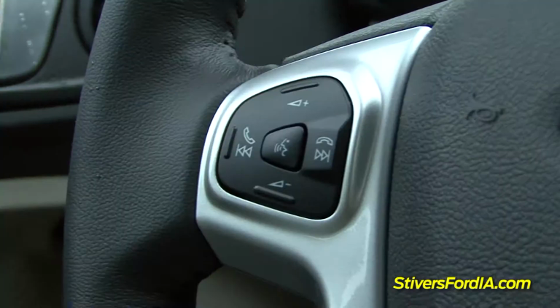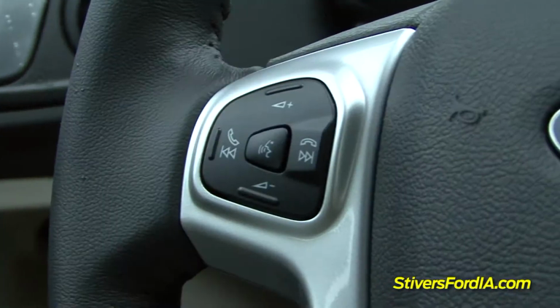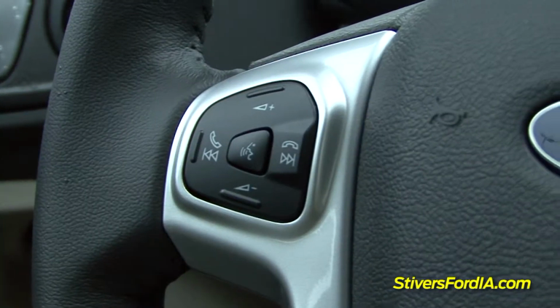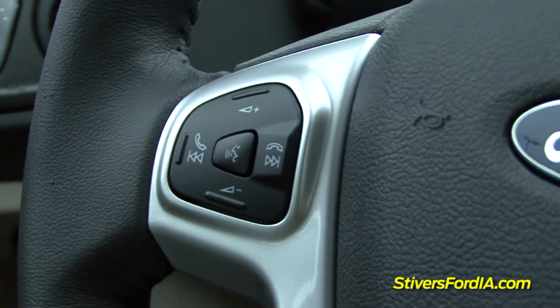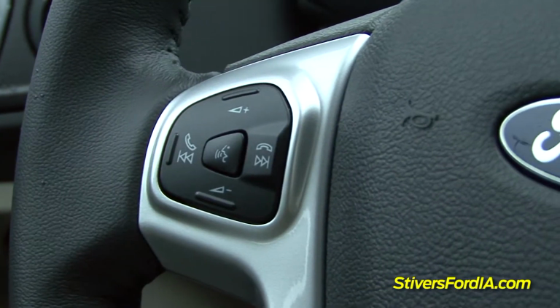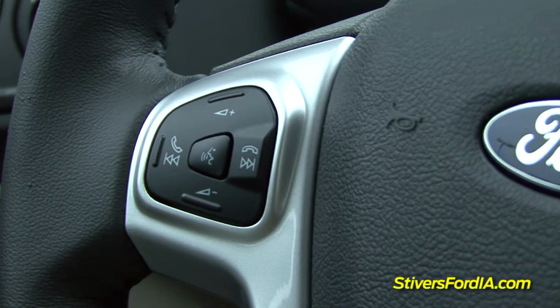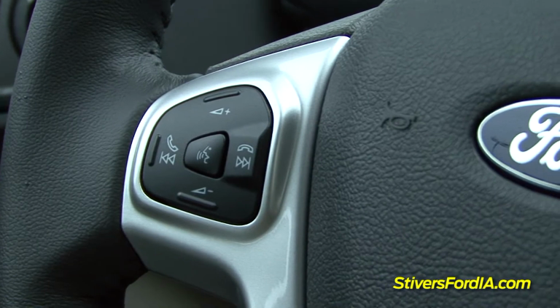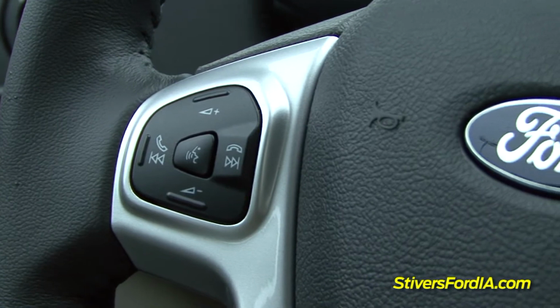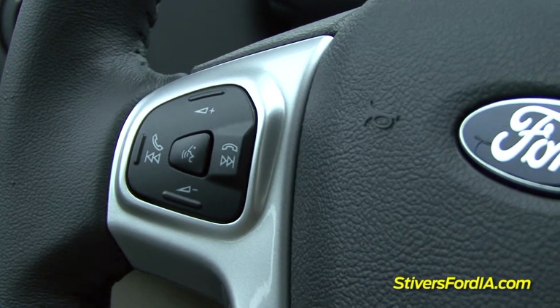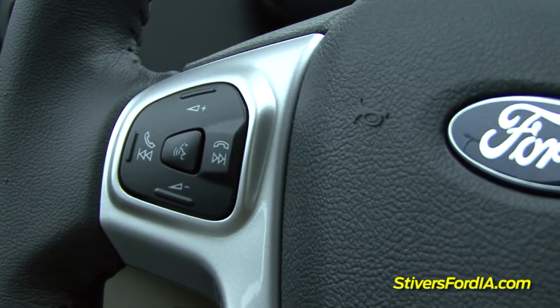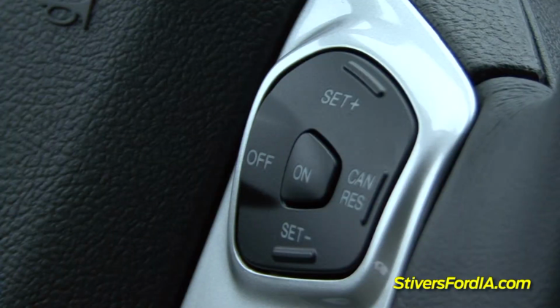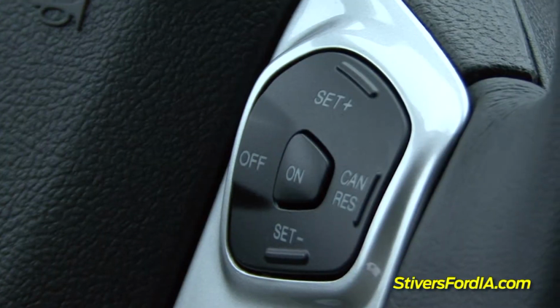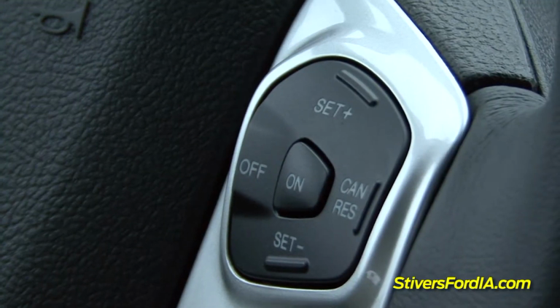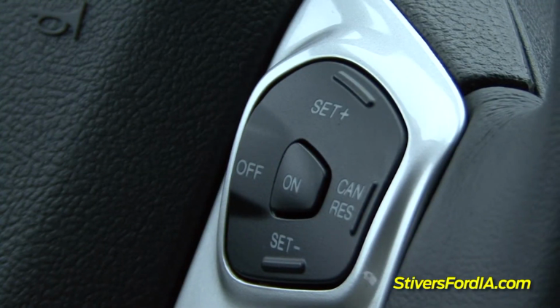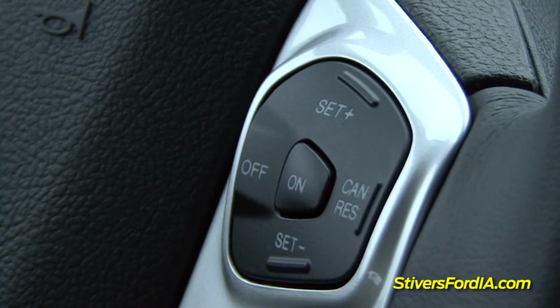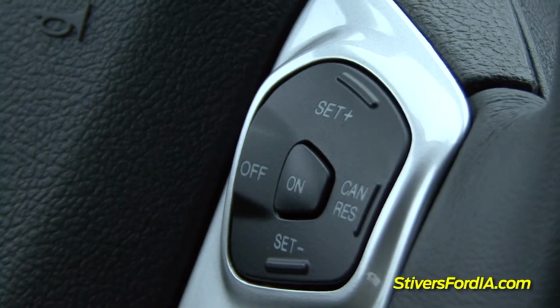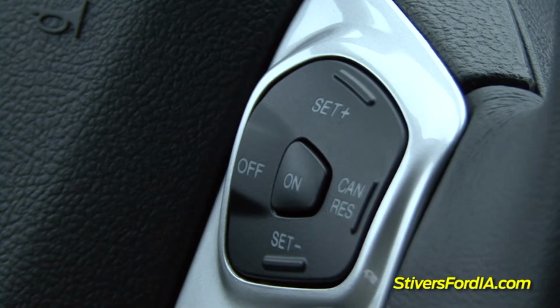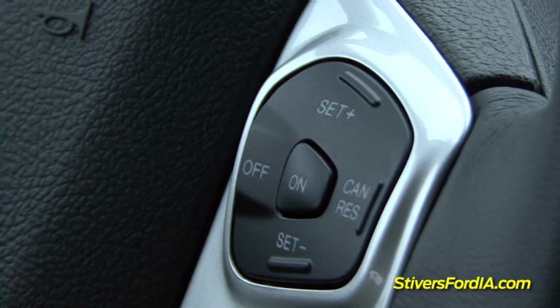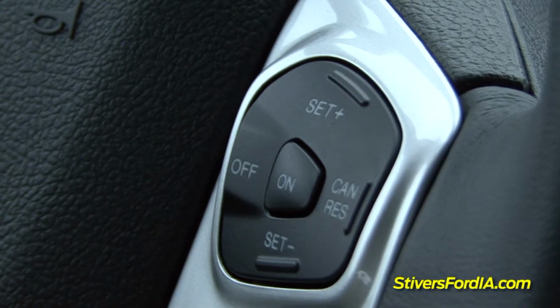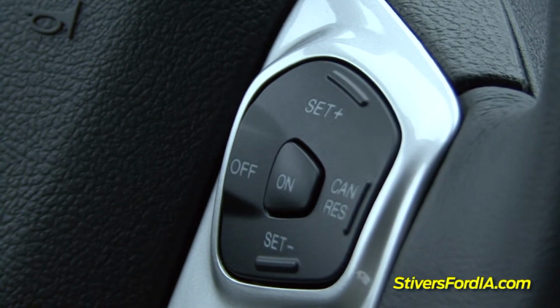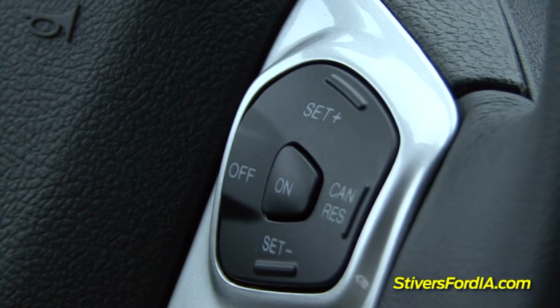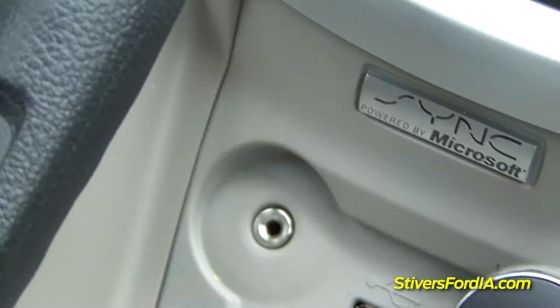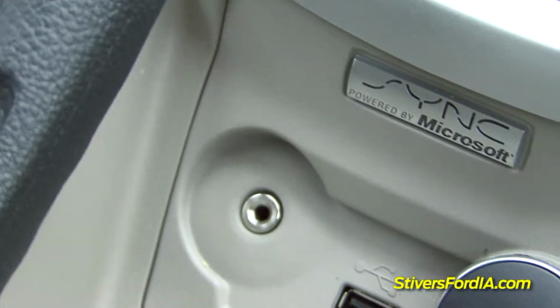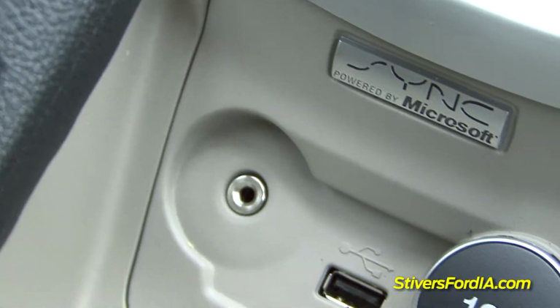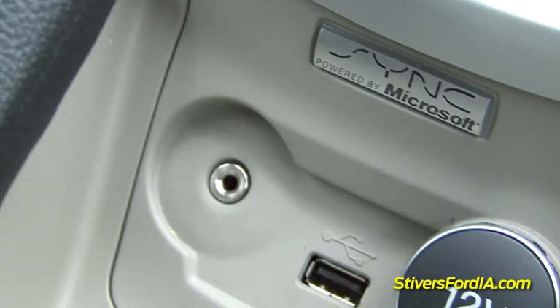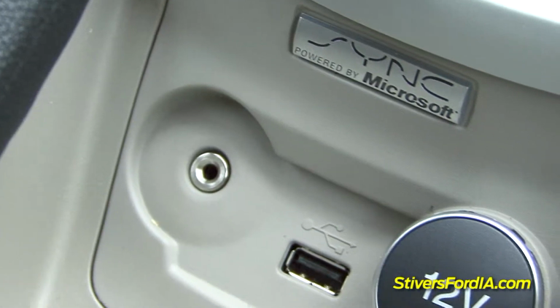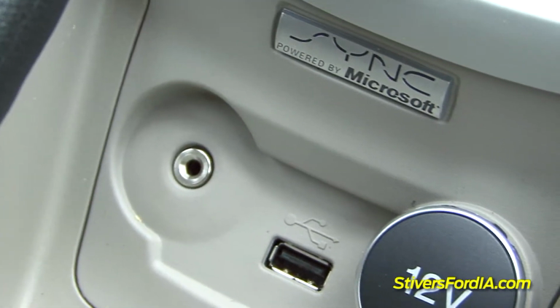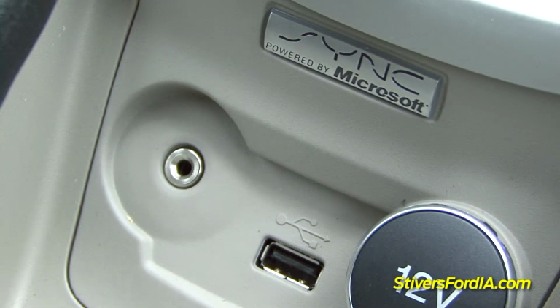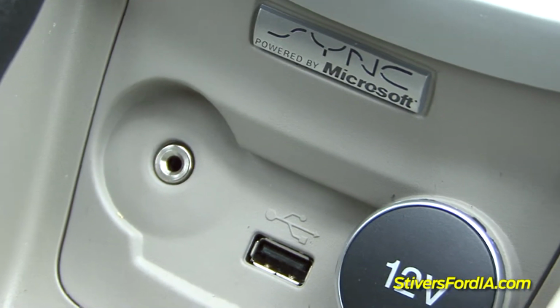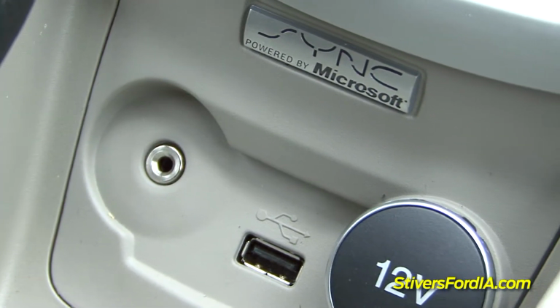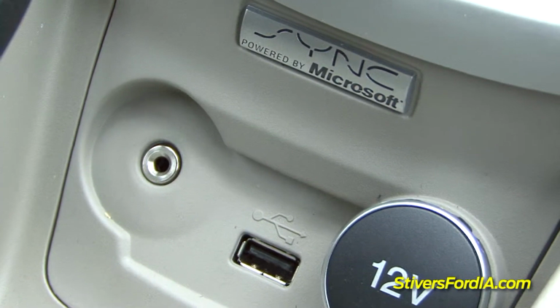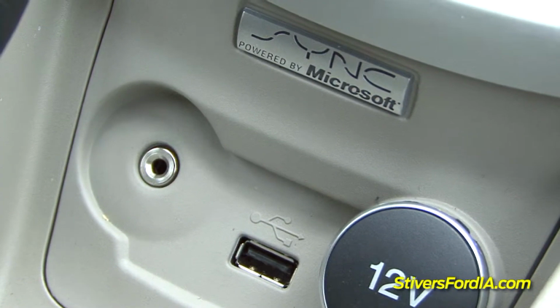You're going to notice we have steering wheel controls for all of our cell phone, radio, and USB hookups.